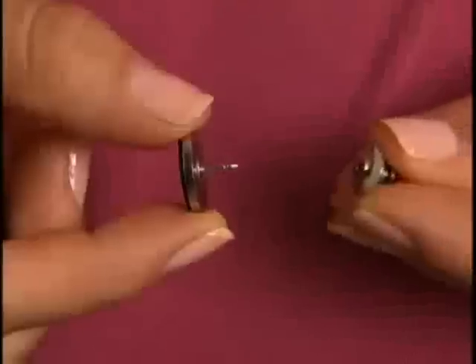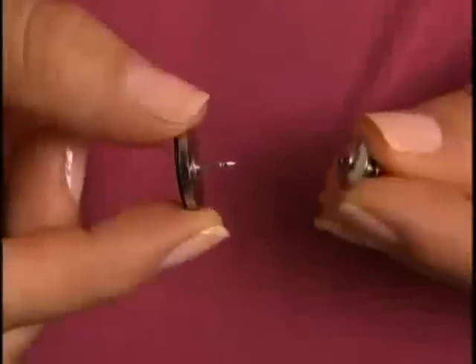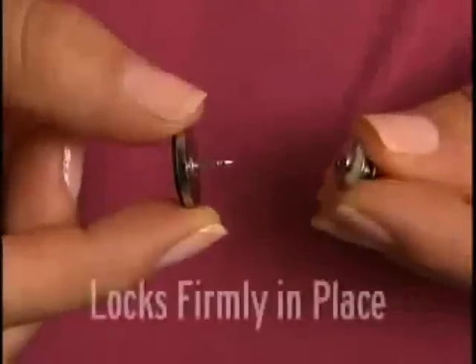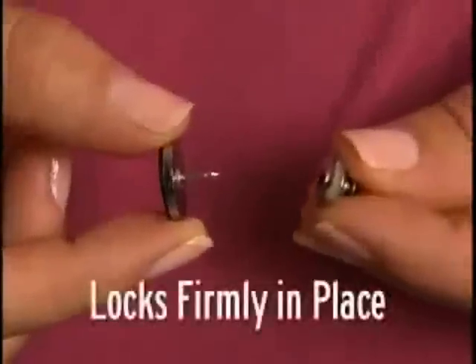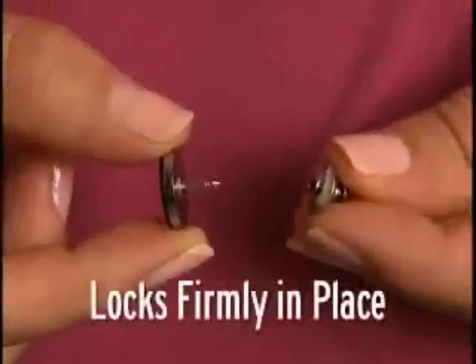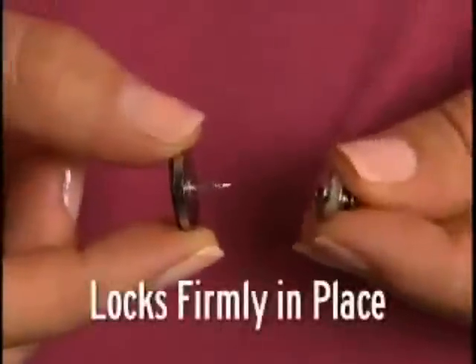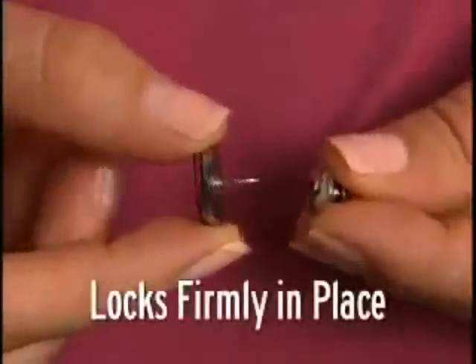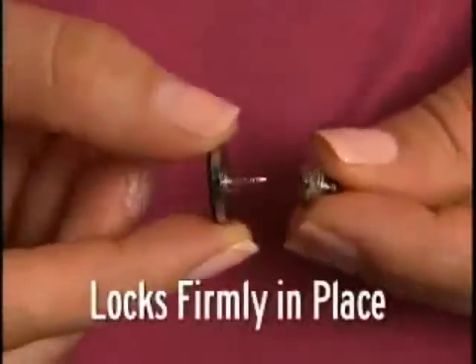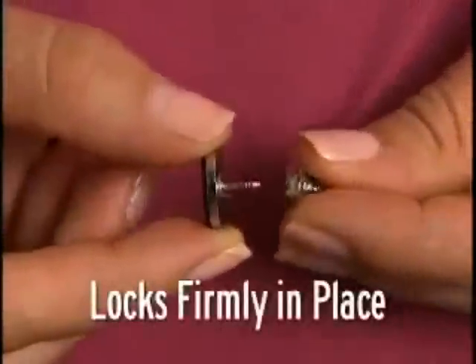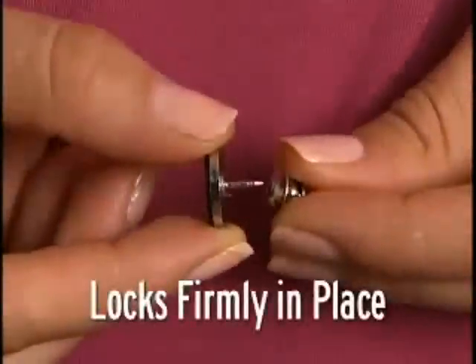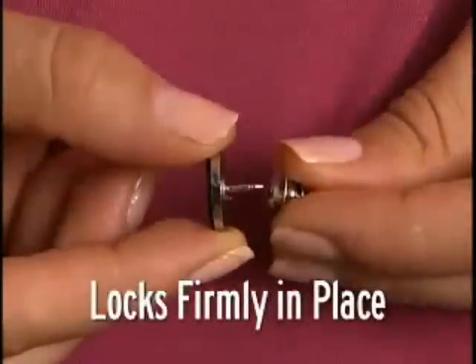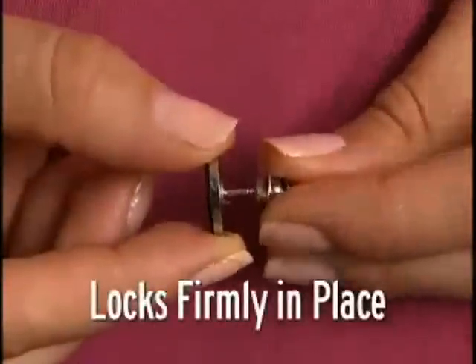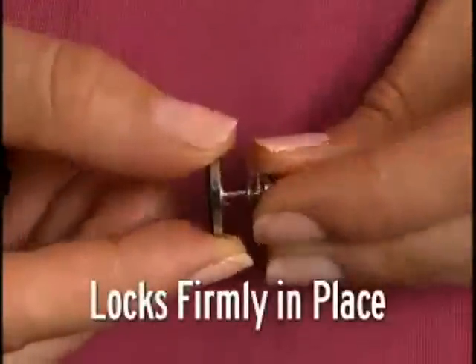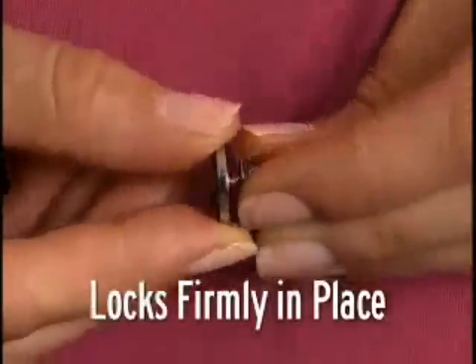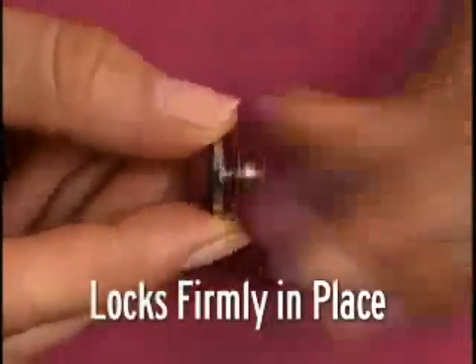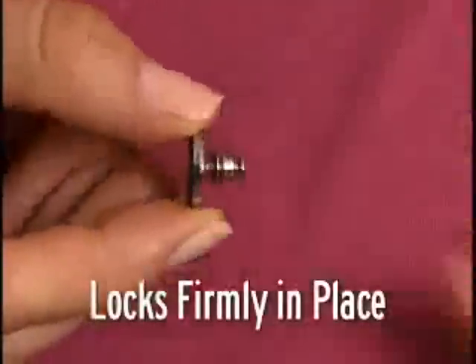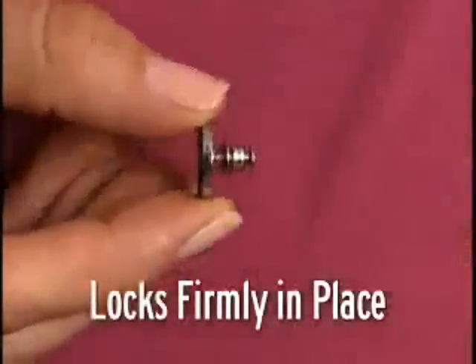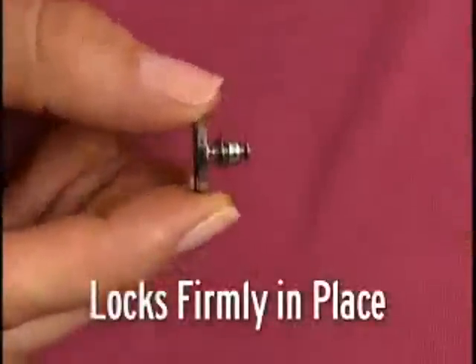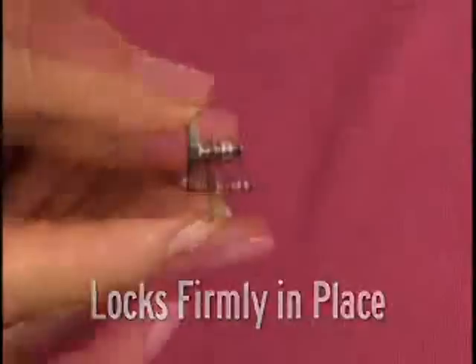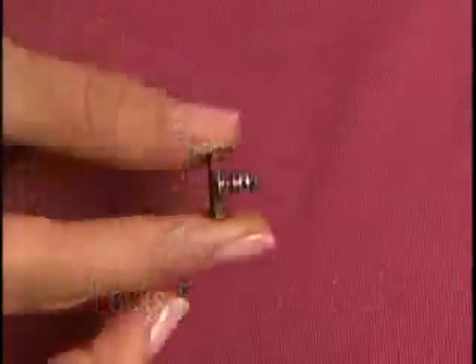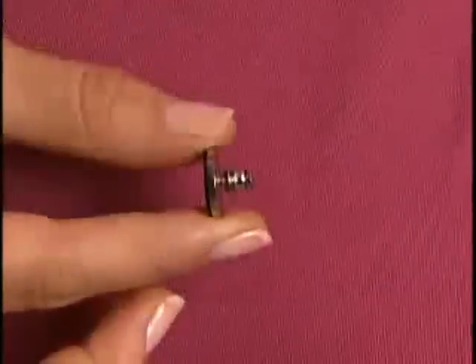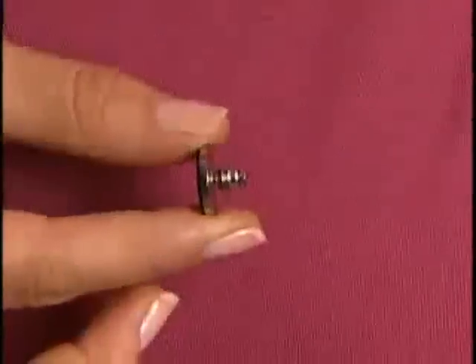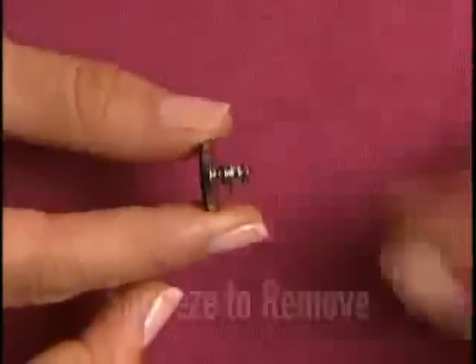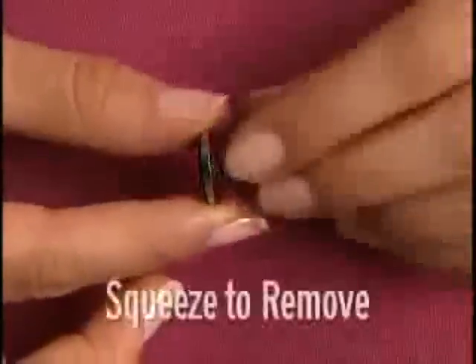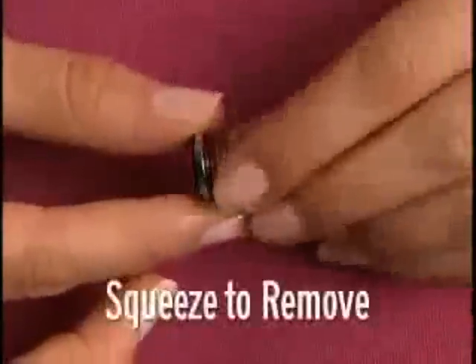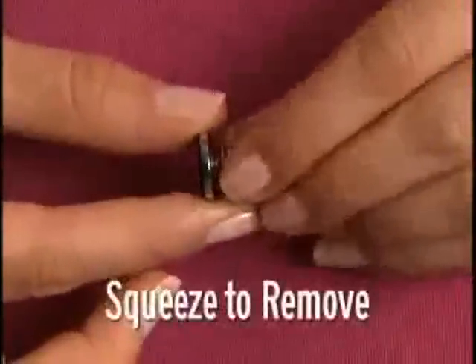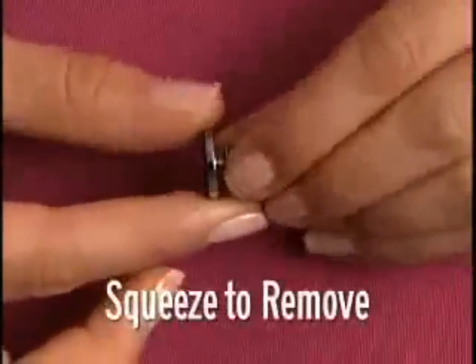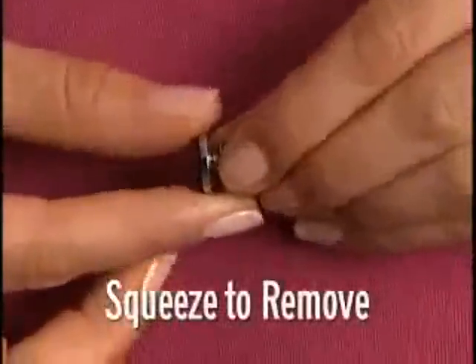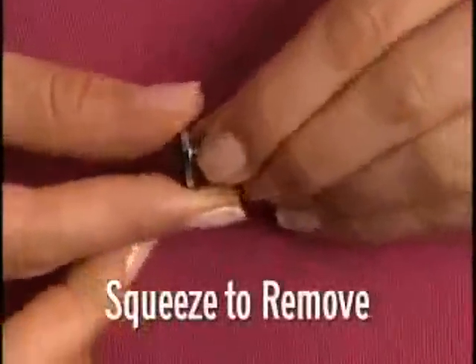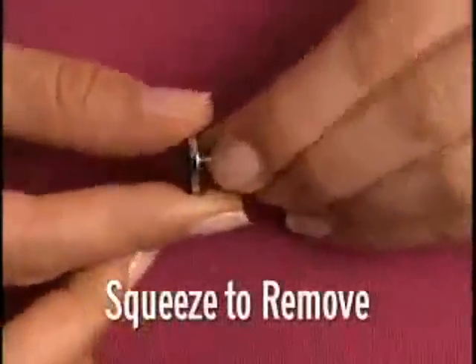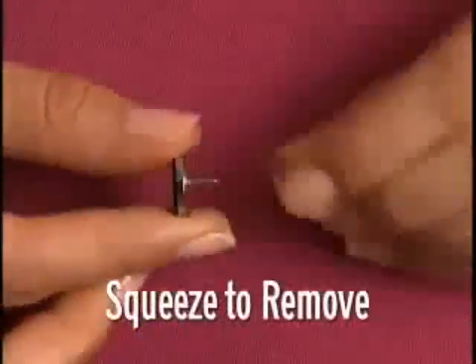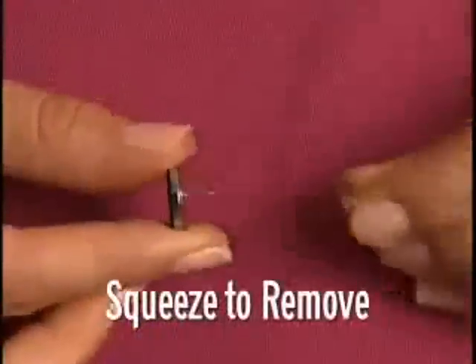Just attach the fastener onto the pin to hold firmly in place. Simply squeeze the fastener to remove.